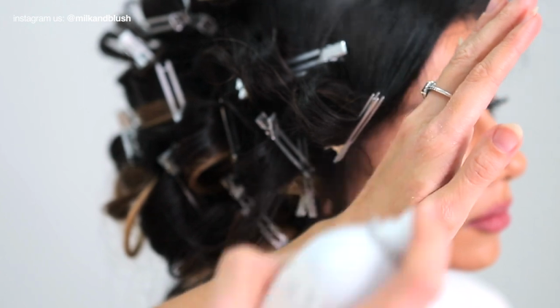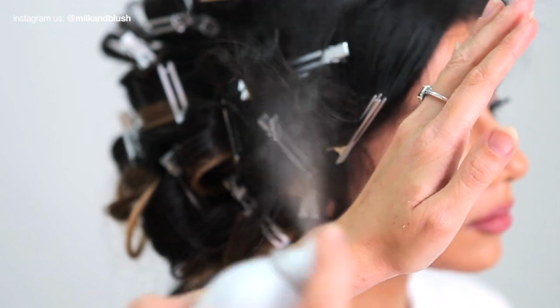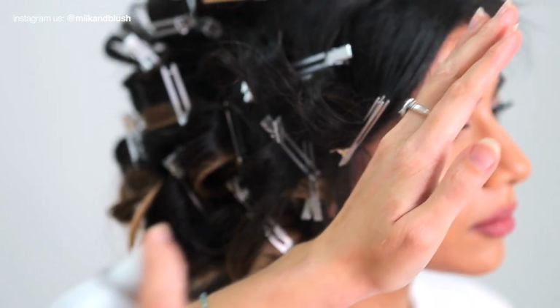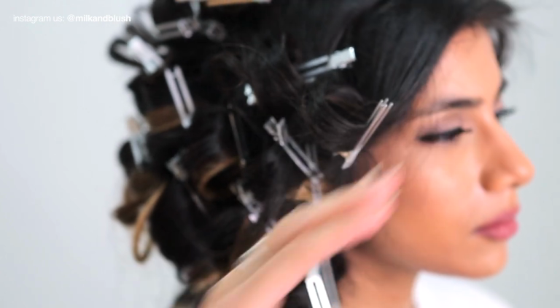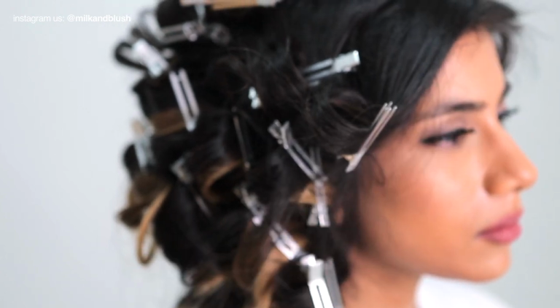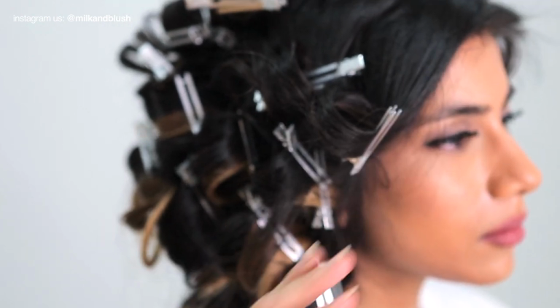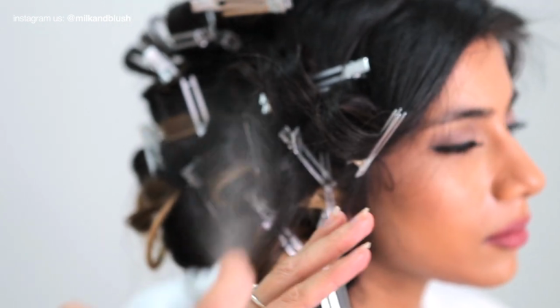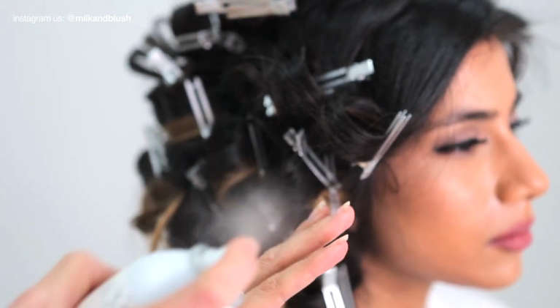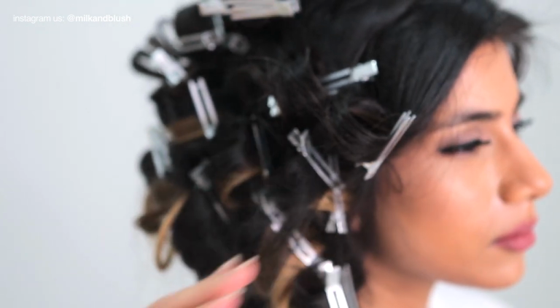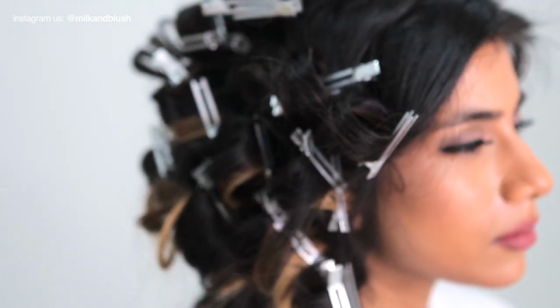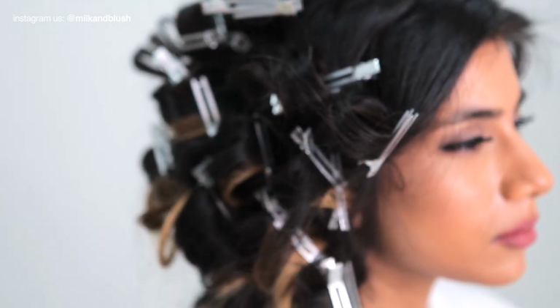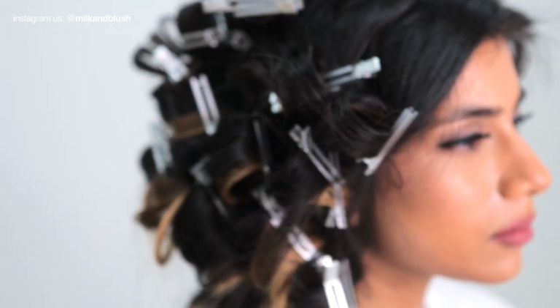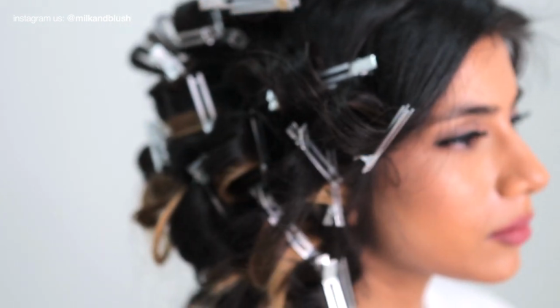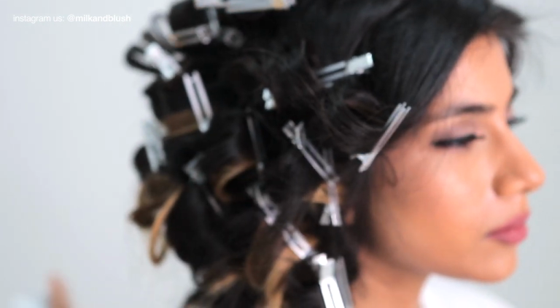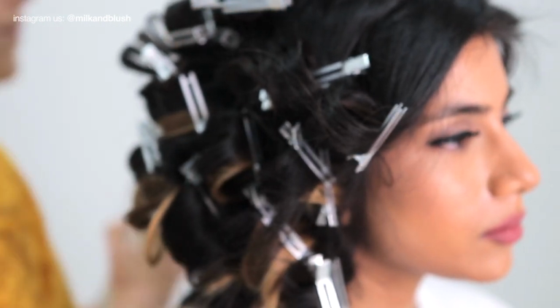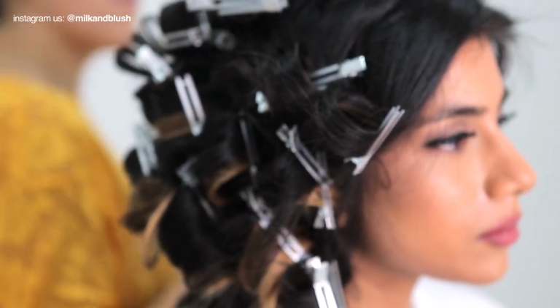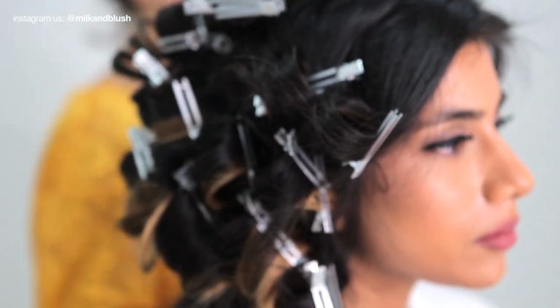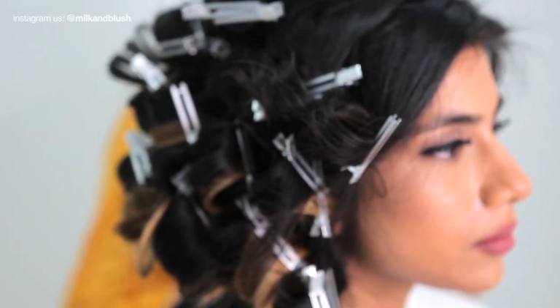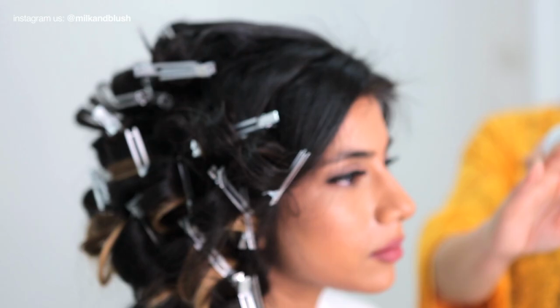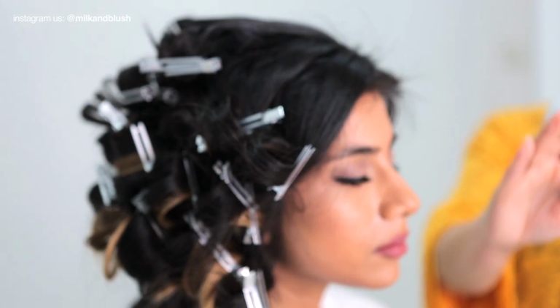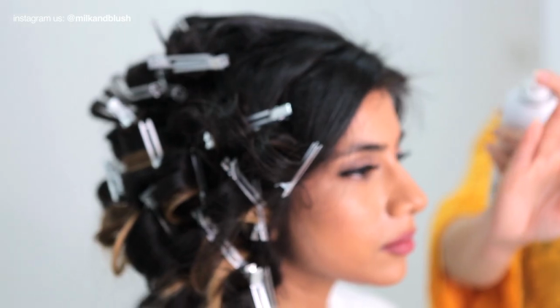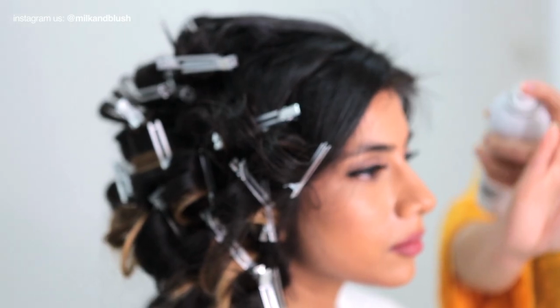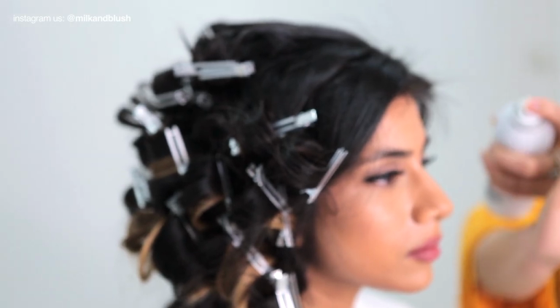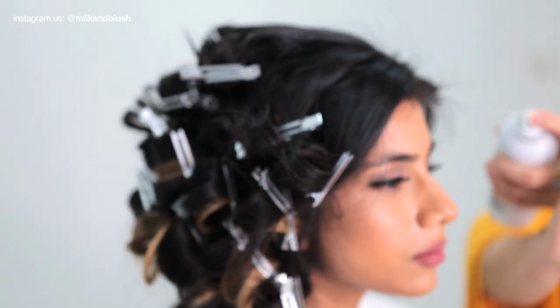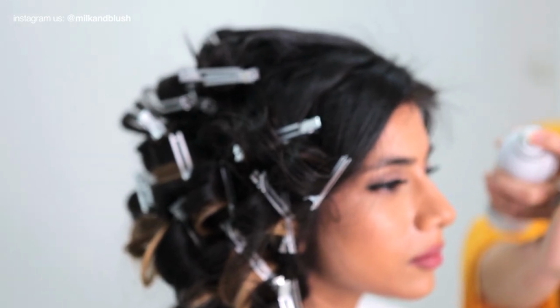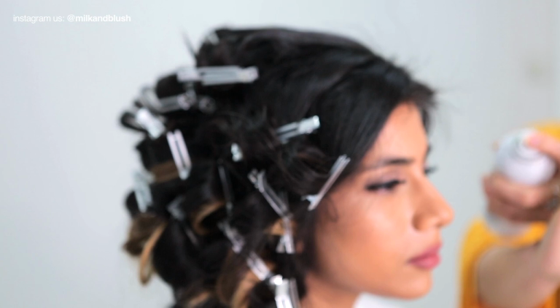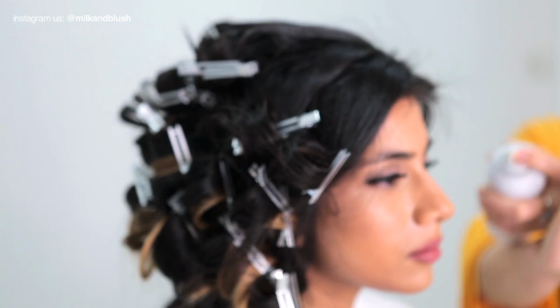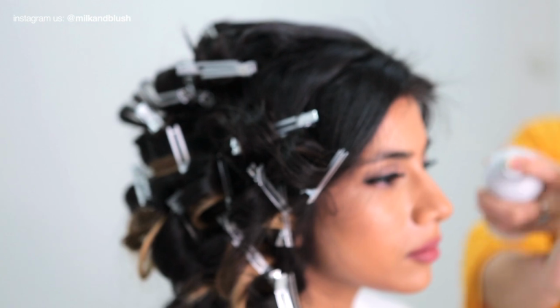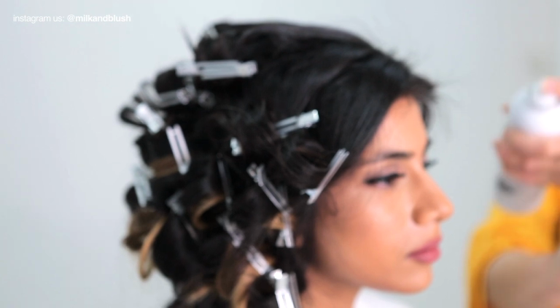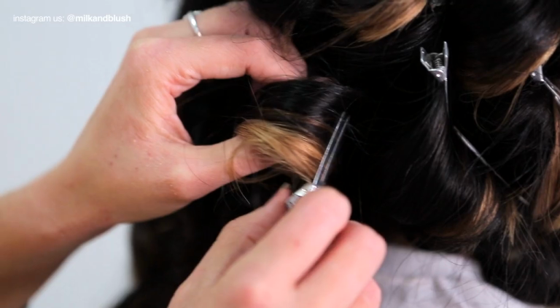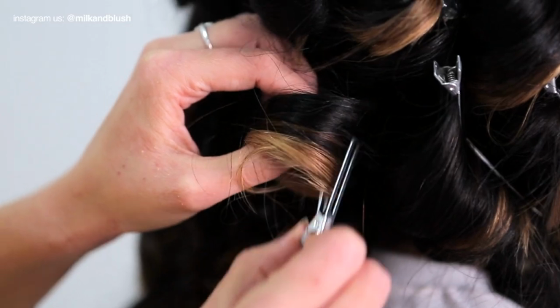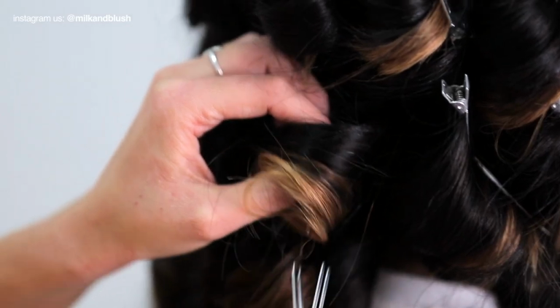What do you guys think of ombre hair? Let us know in the comments what you think of this look and if you try our ombre hair extensions.